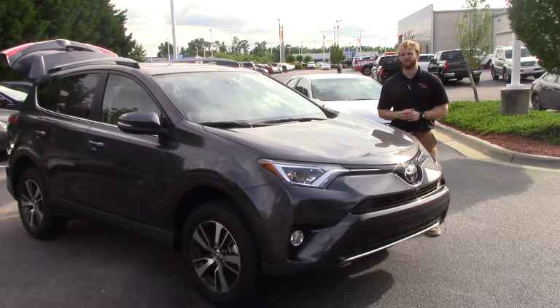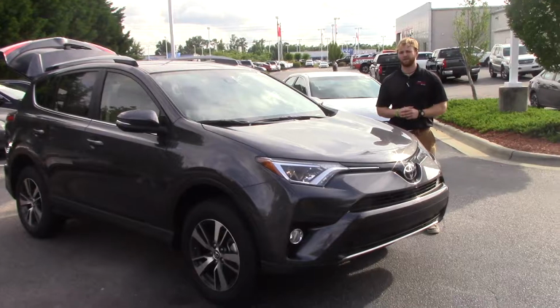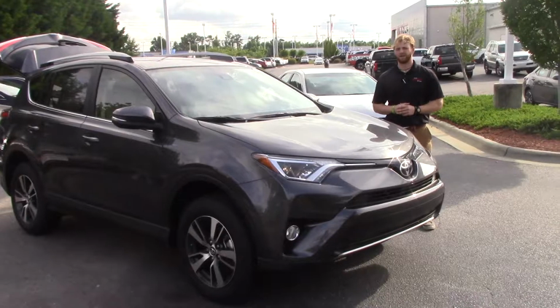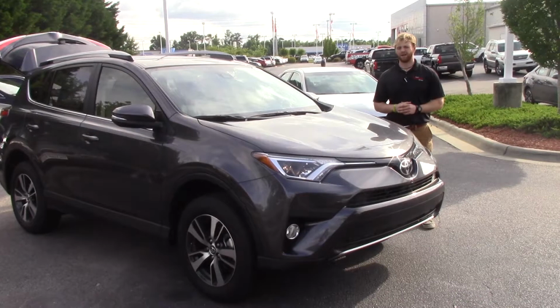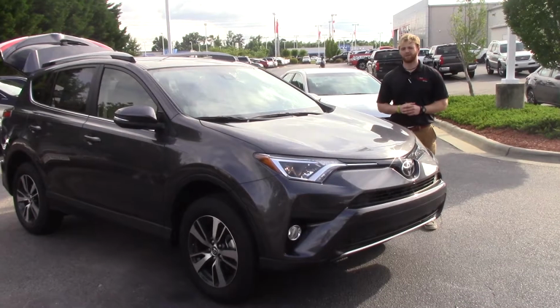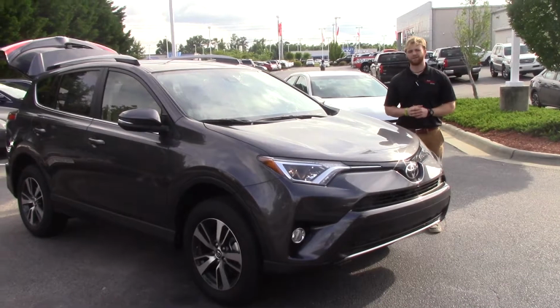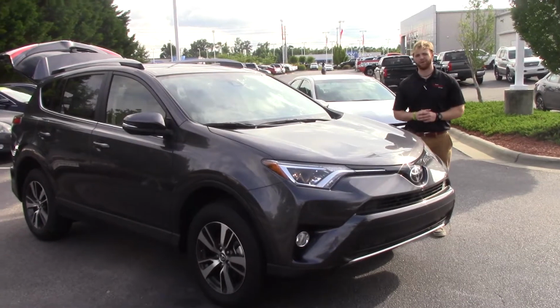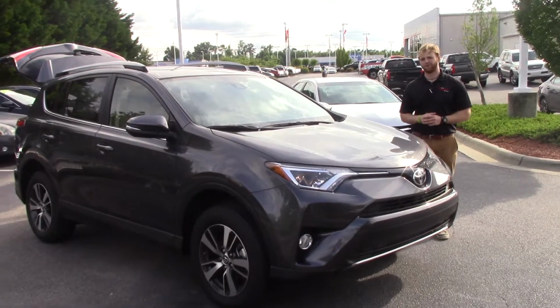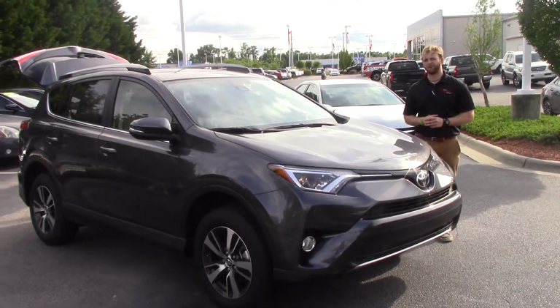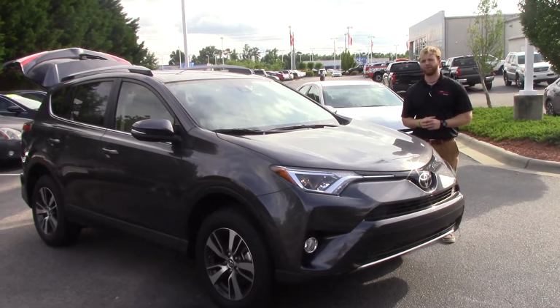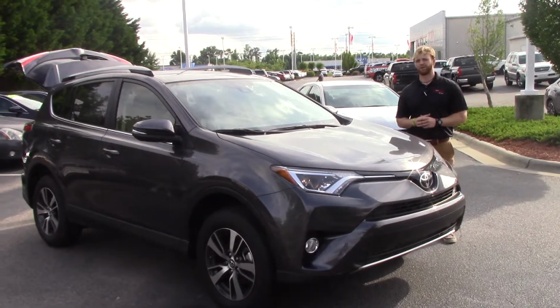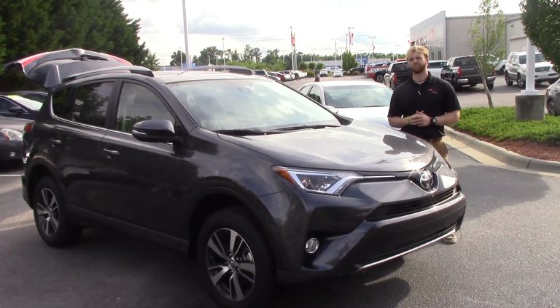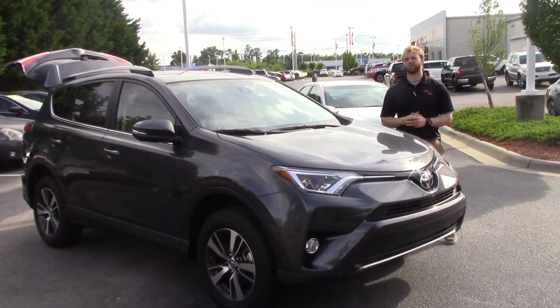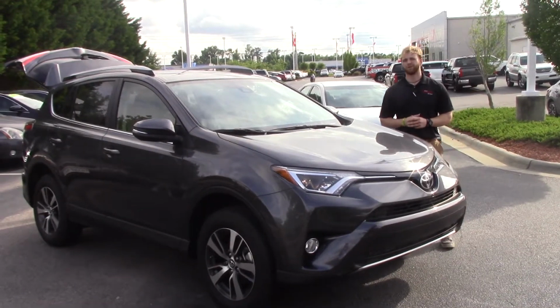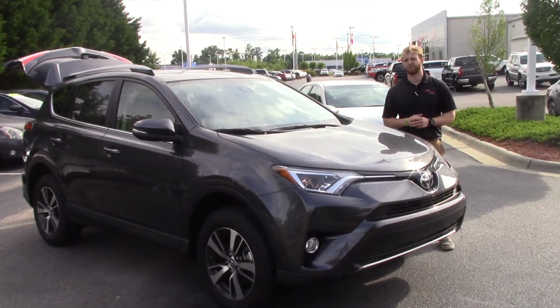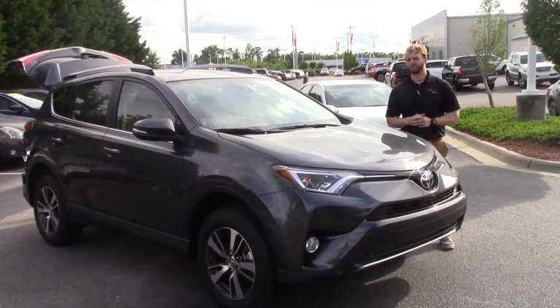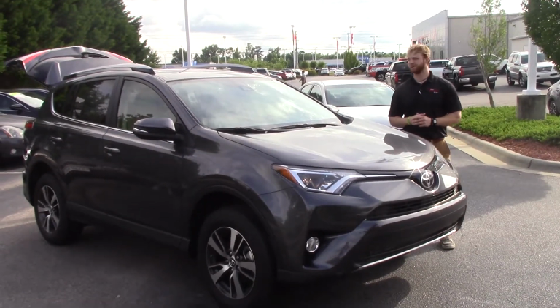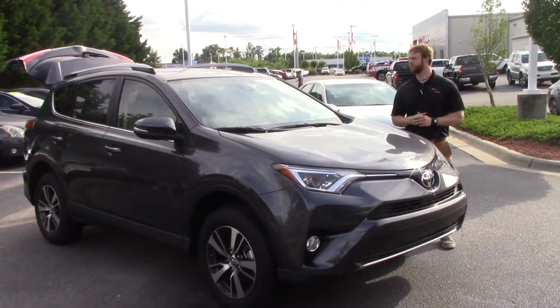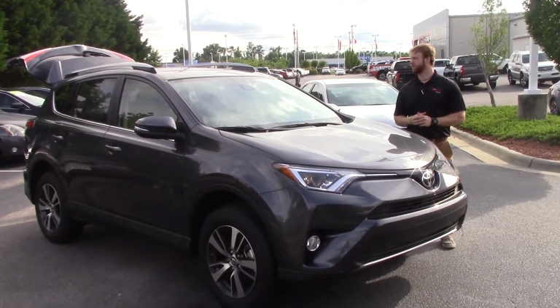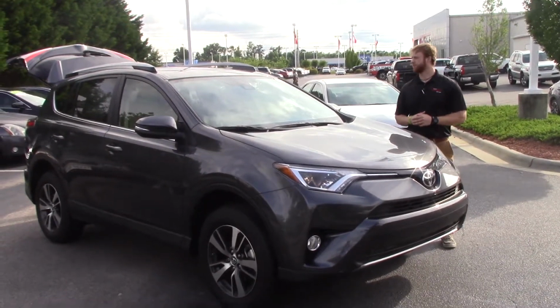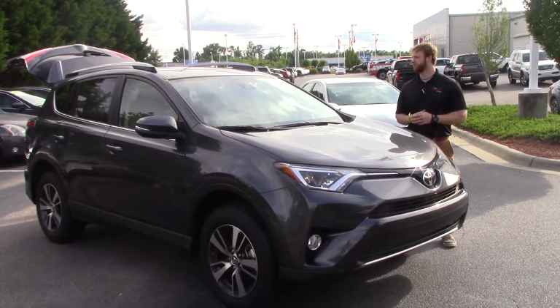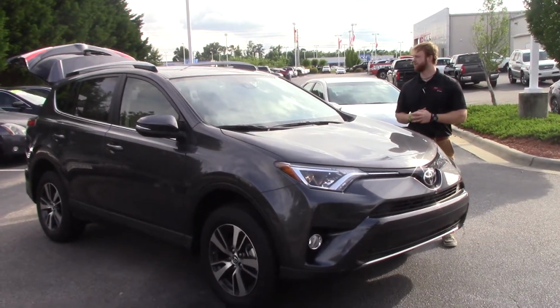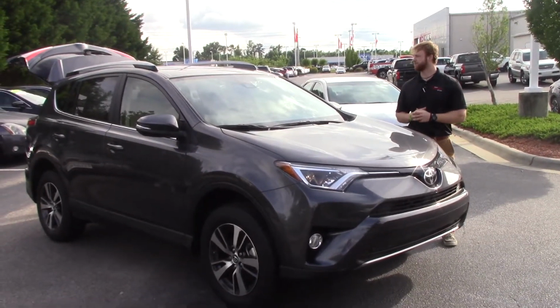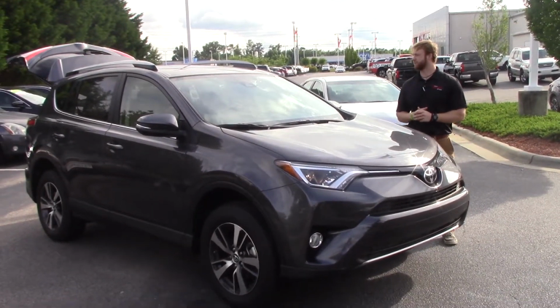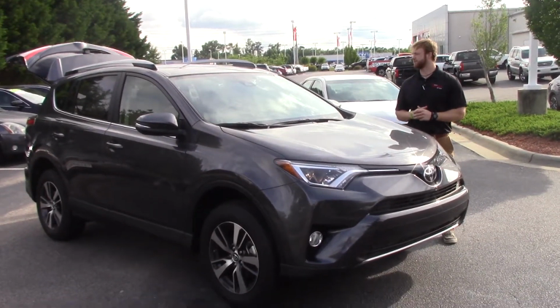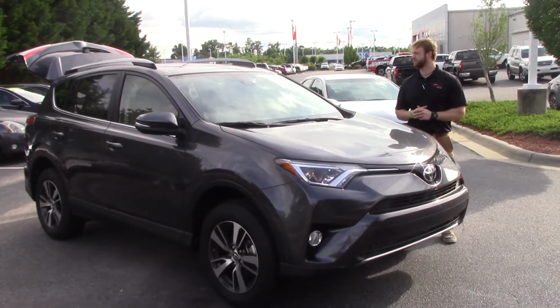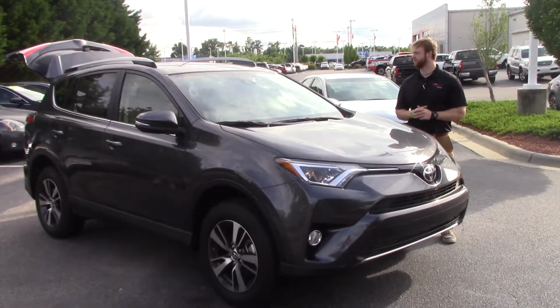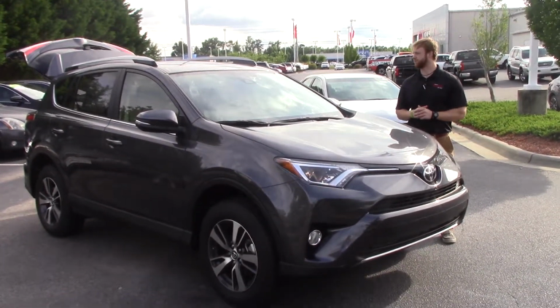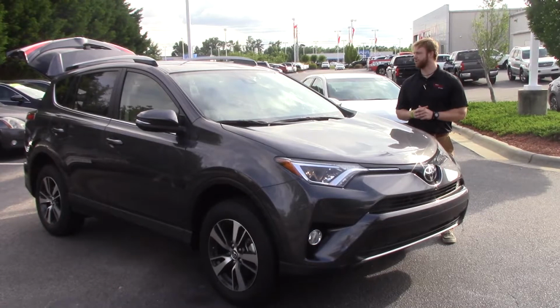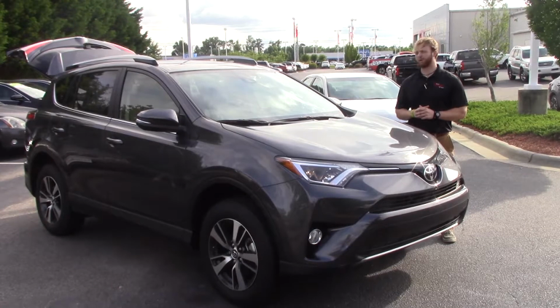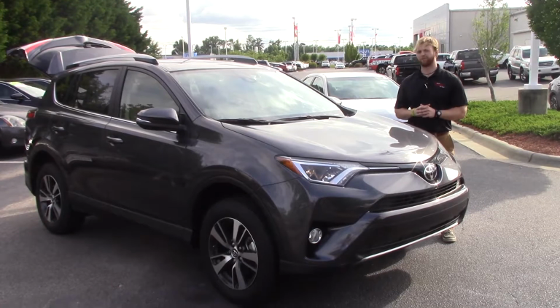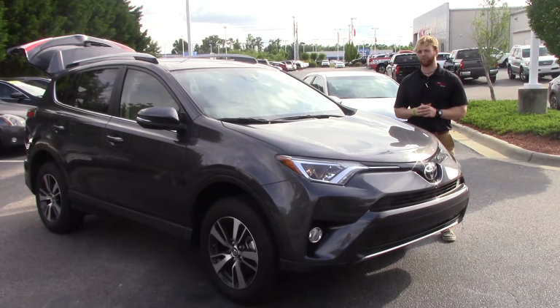Hey guys, Nick Melvin here at Huber Vester Toyota in Wilson. I'm going to talk to you about this 2017 Toyota RAV4.